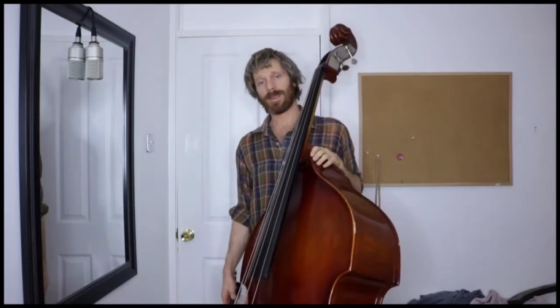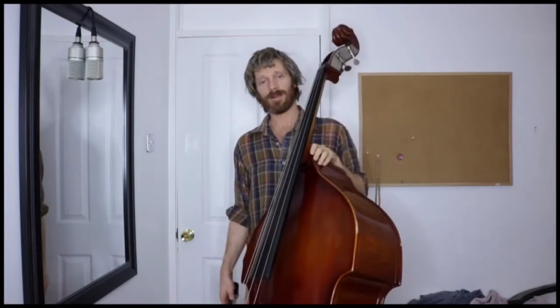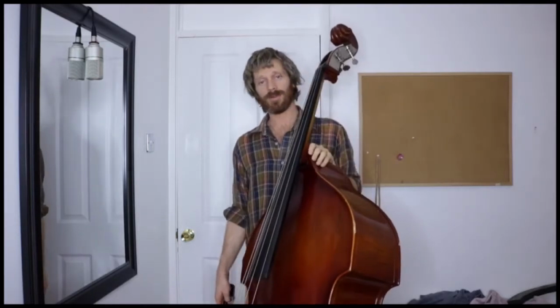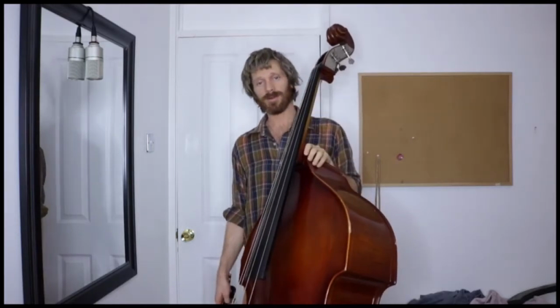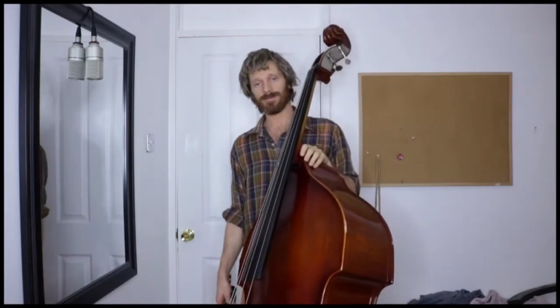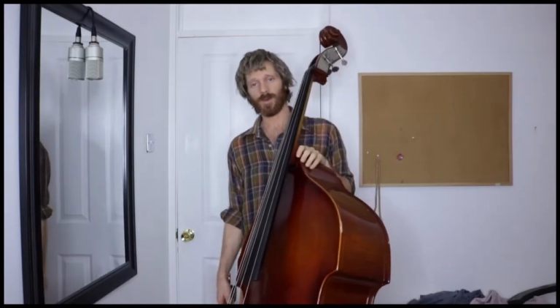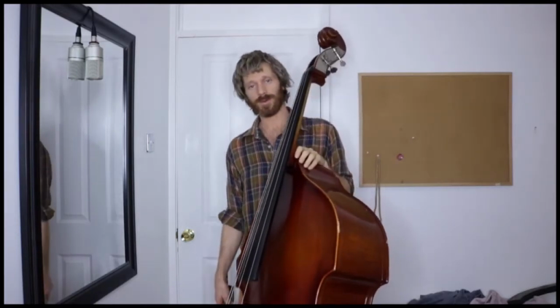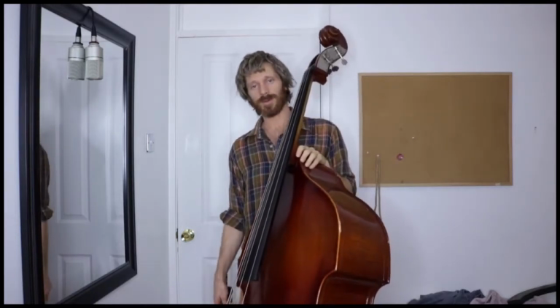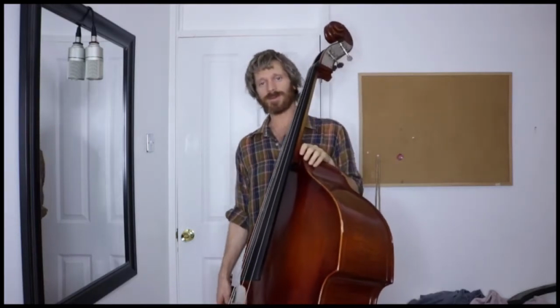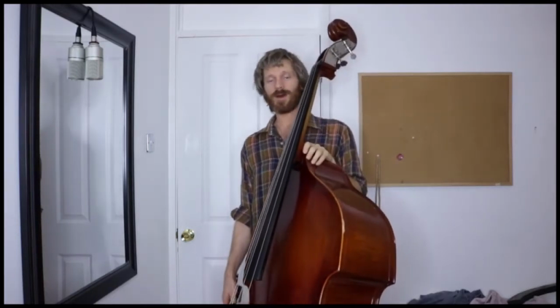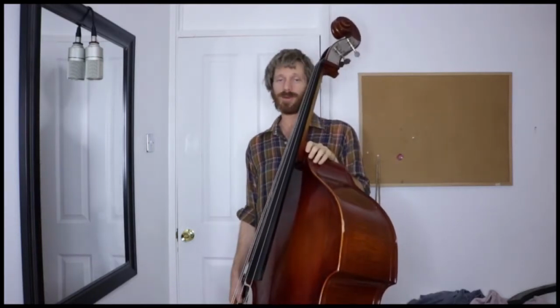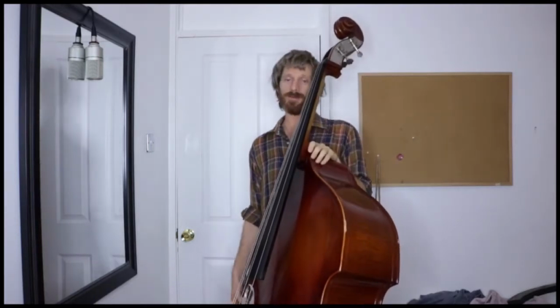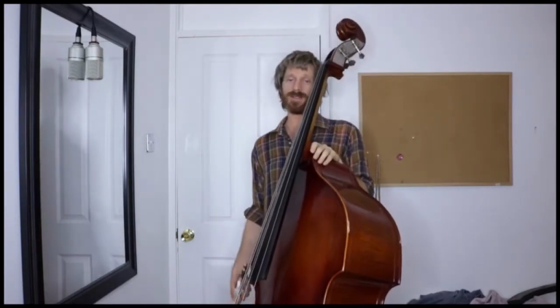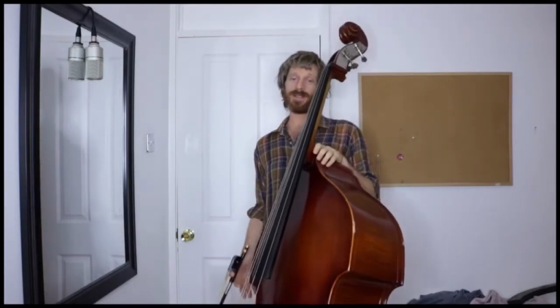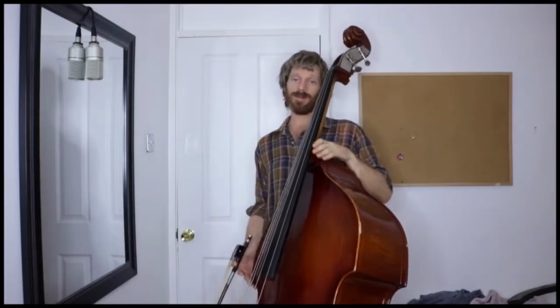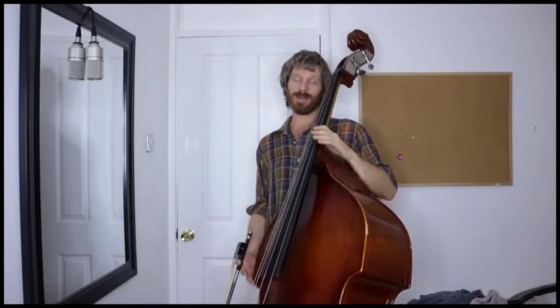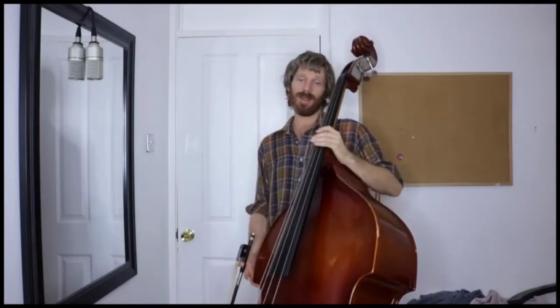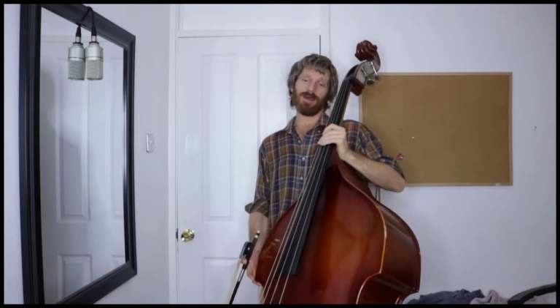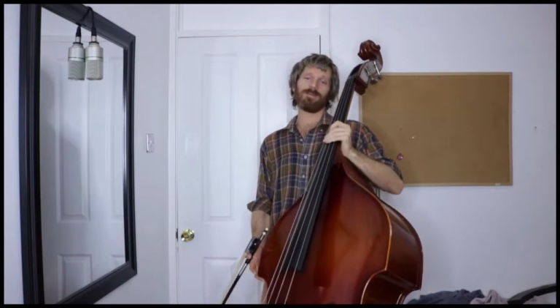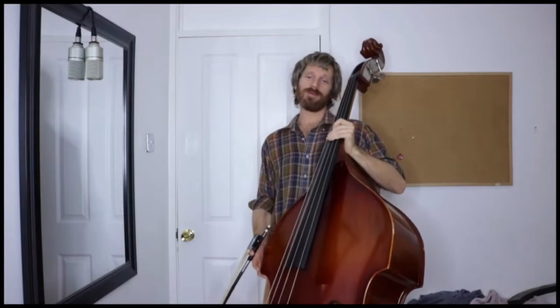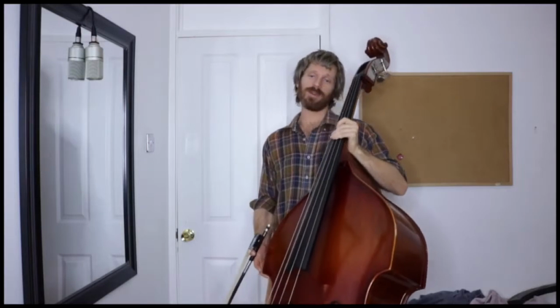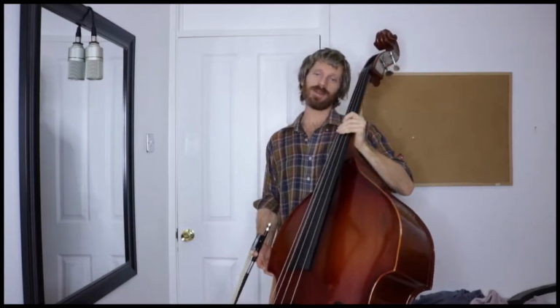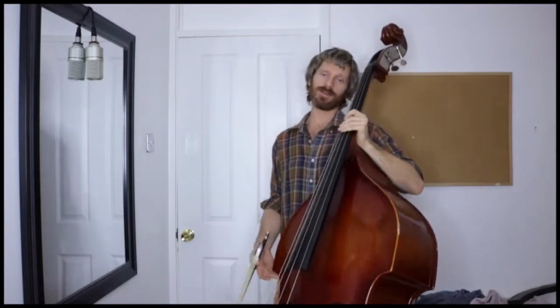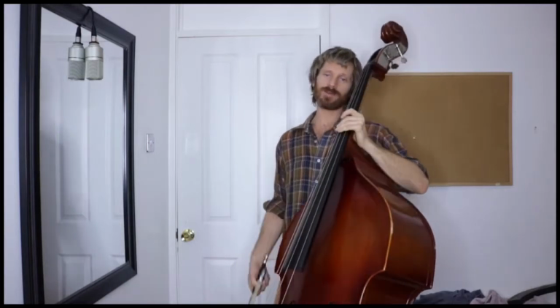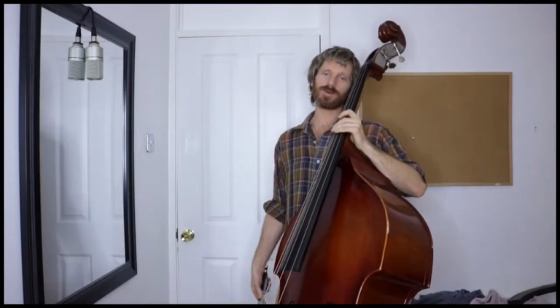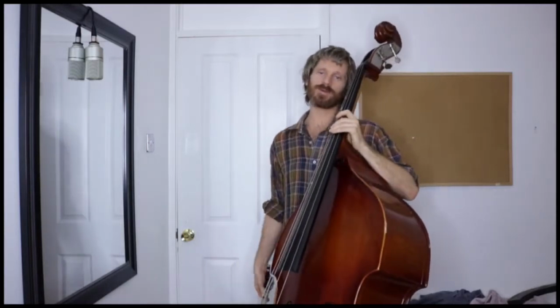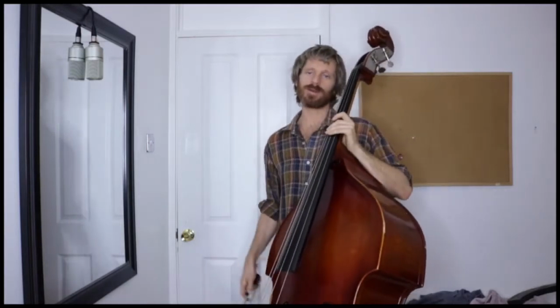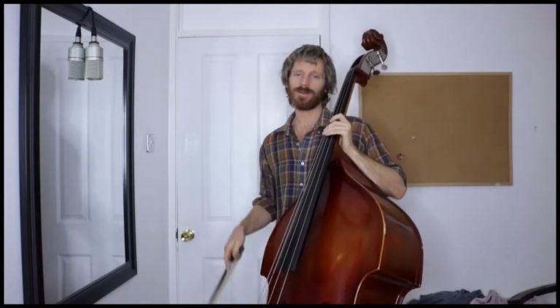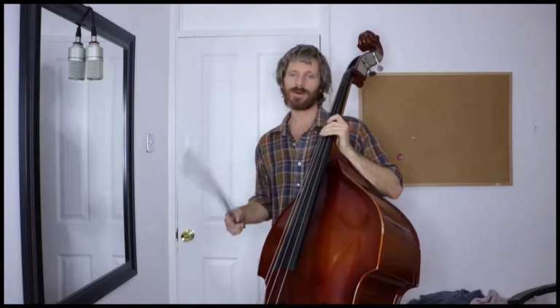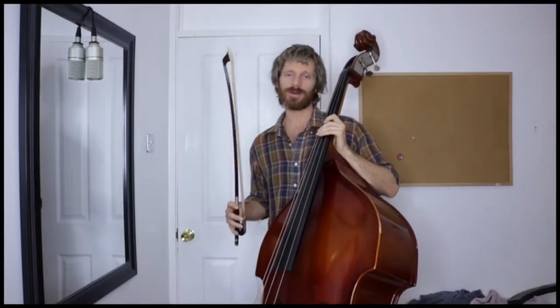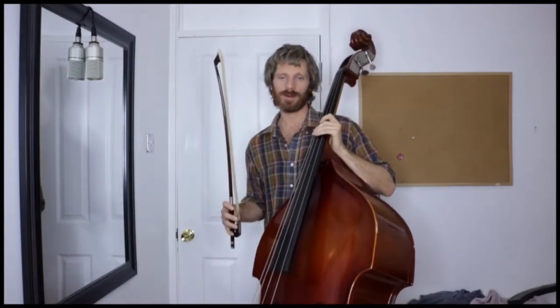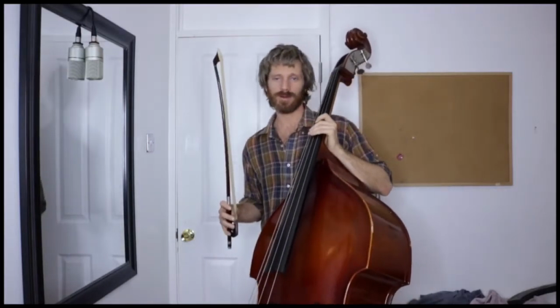Hello there. Welcome to Learn Upright Bass in a Minute. I'm David, and this week we're talking about Arco.